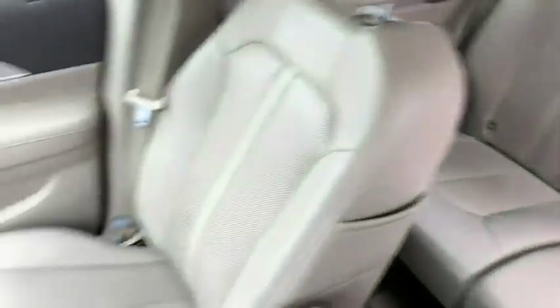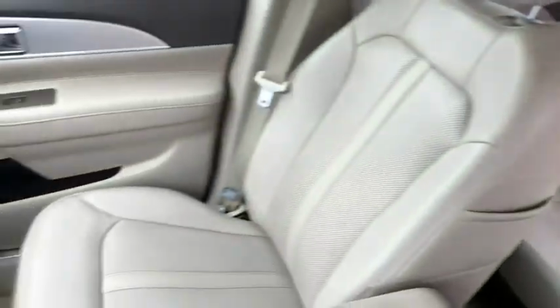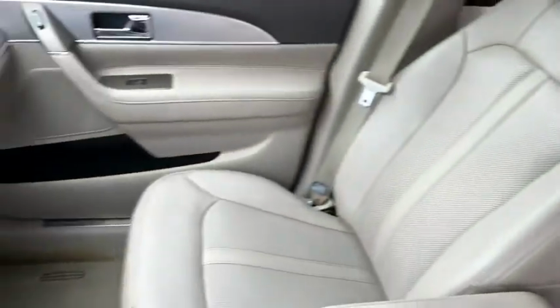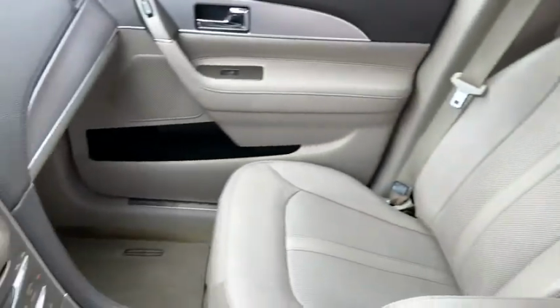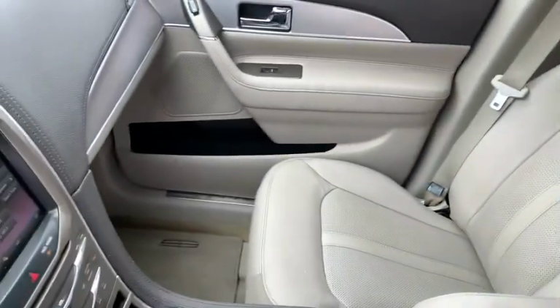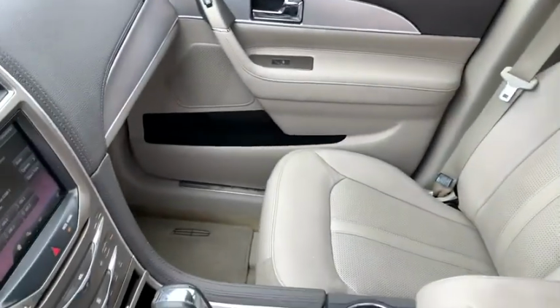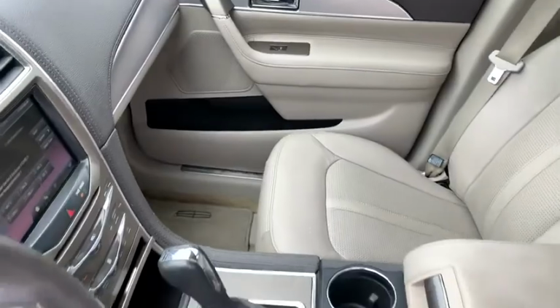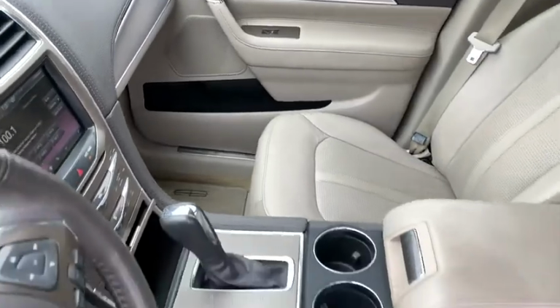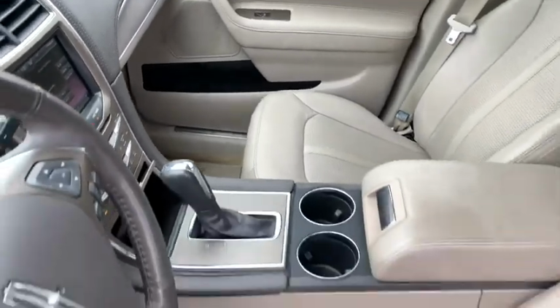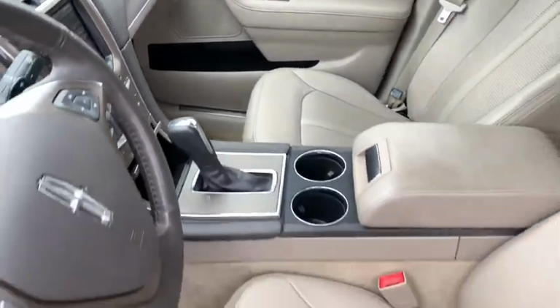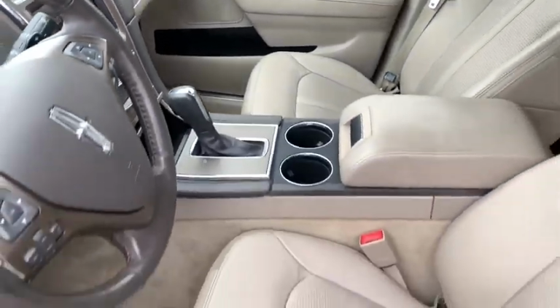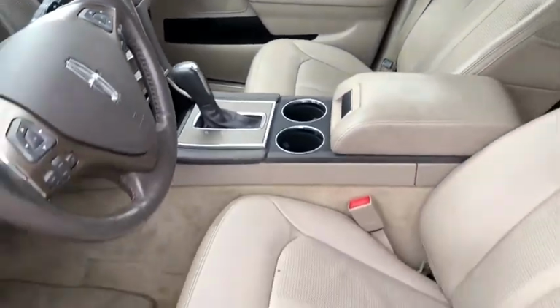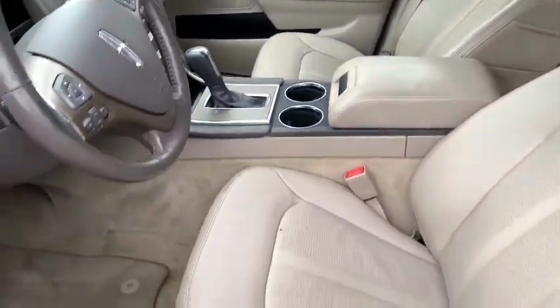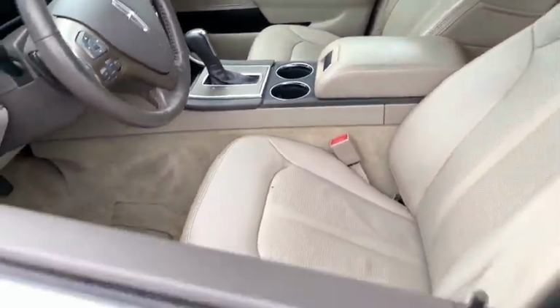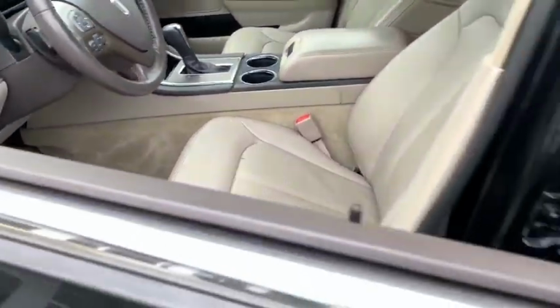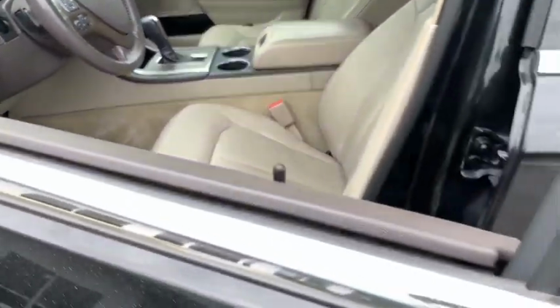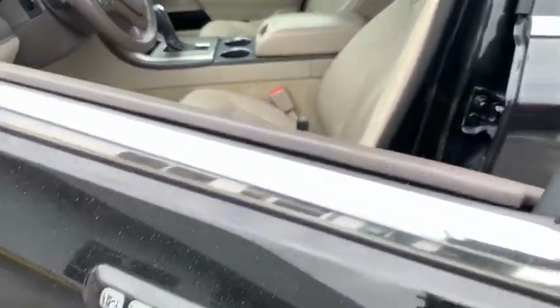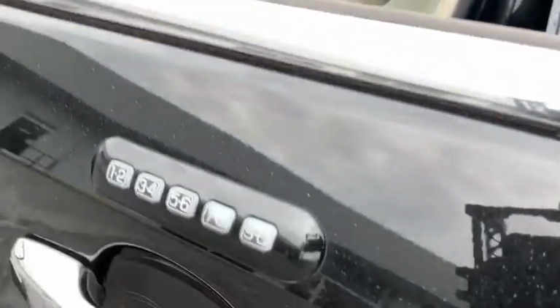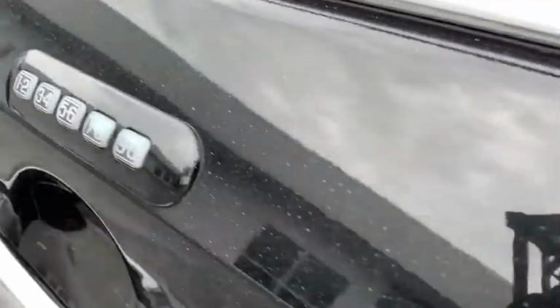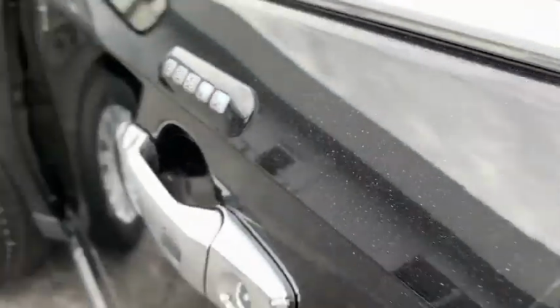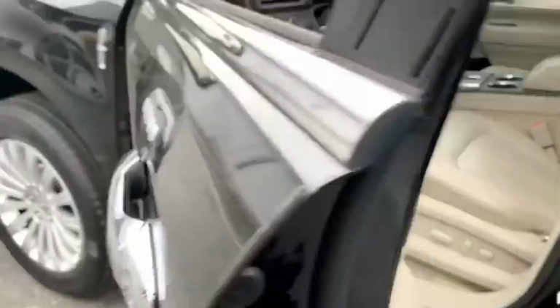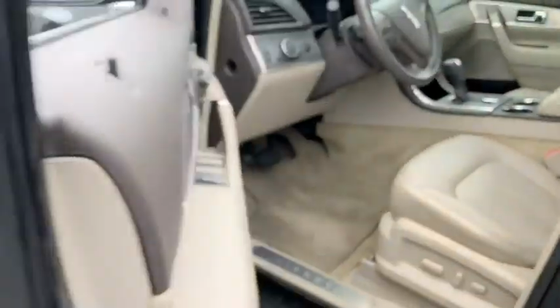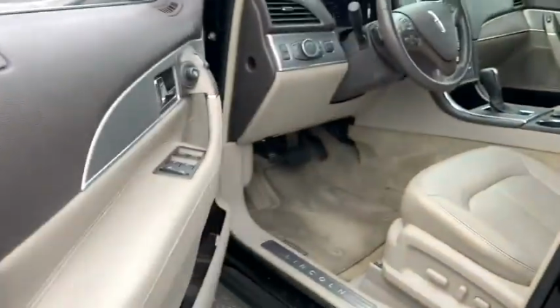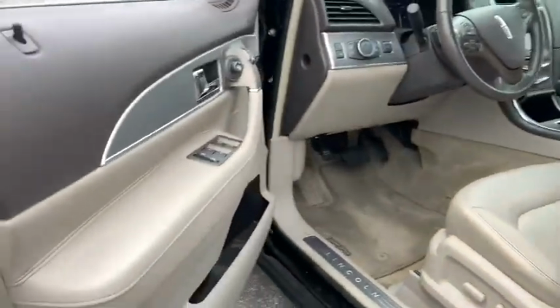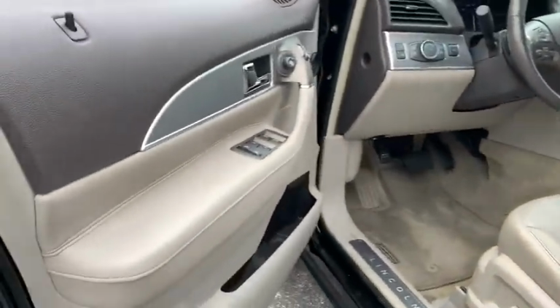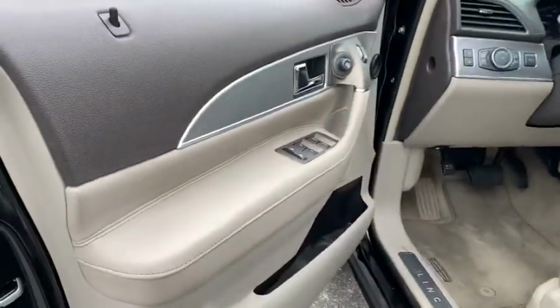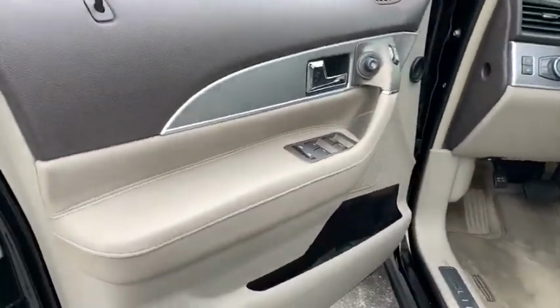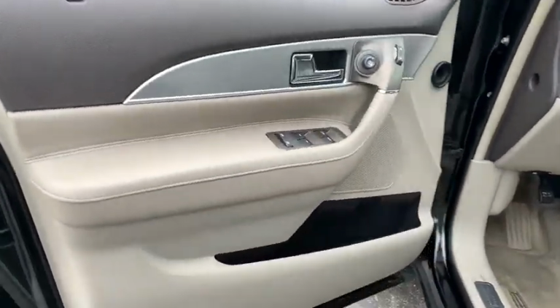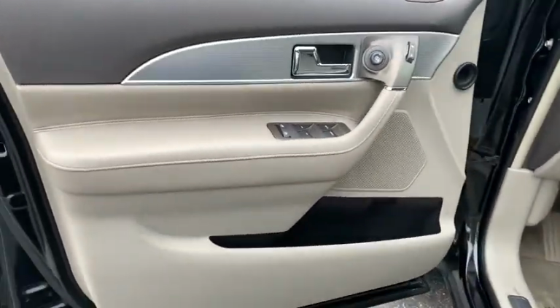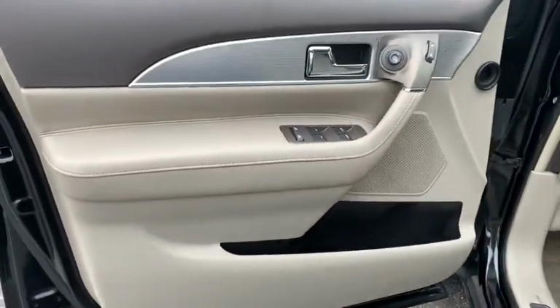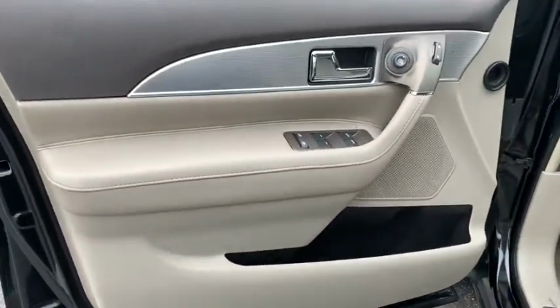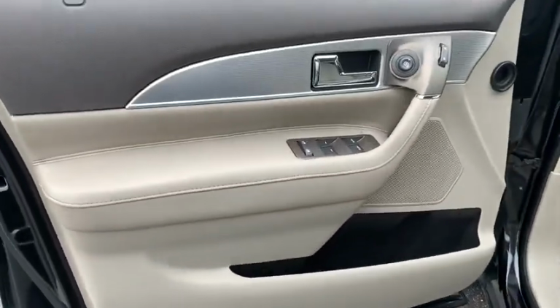This vehicle has less than 60,000 miles. Here are some of this vehicle's great options: remote start,